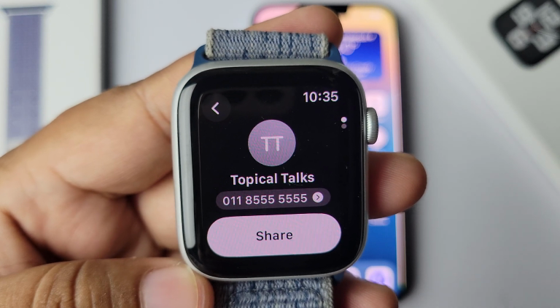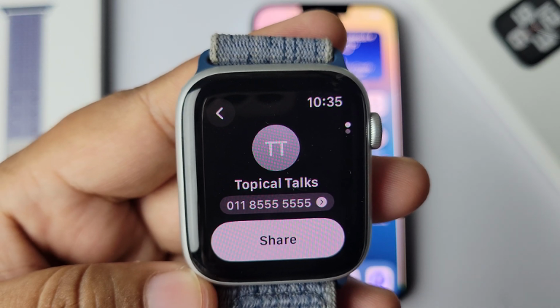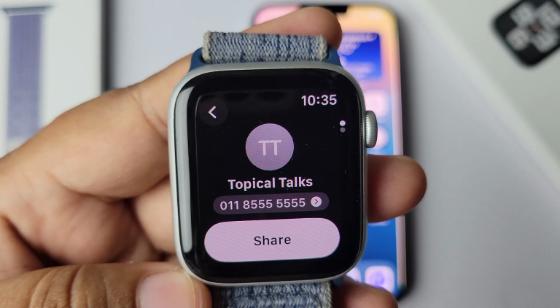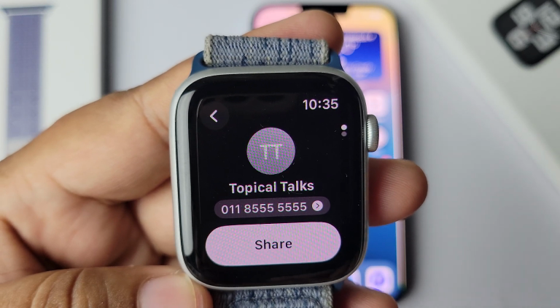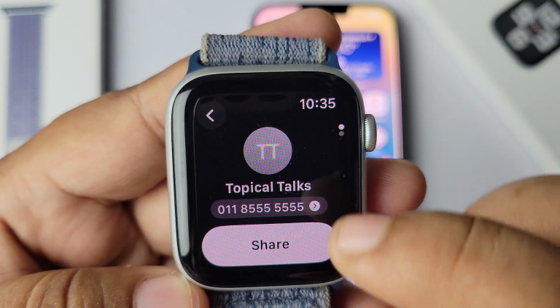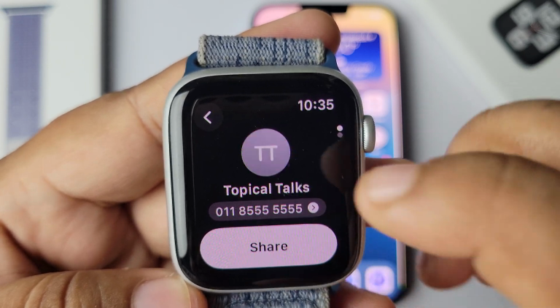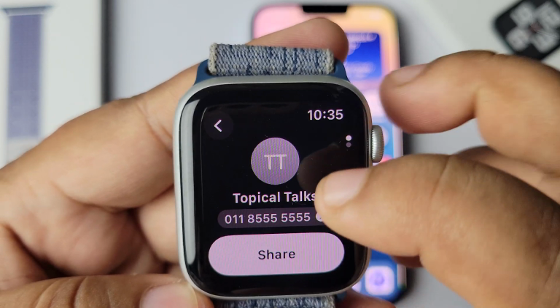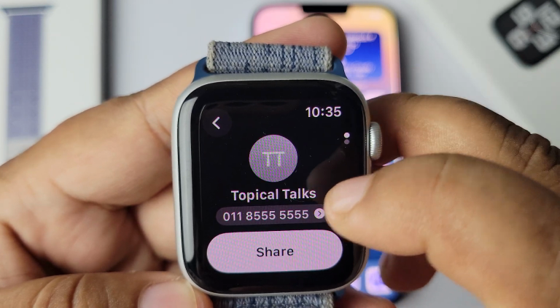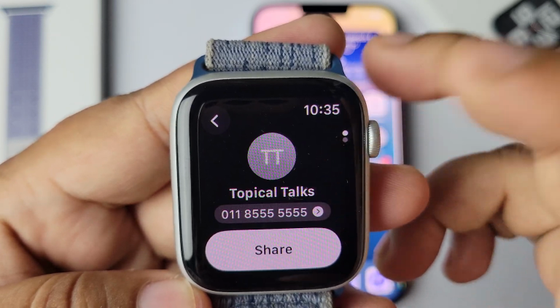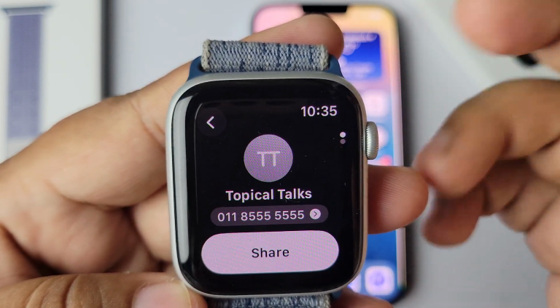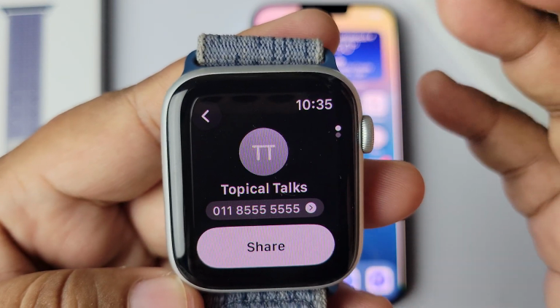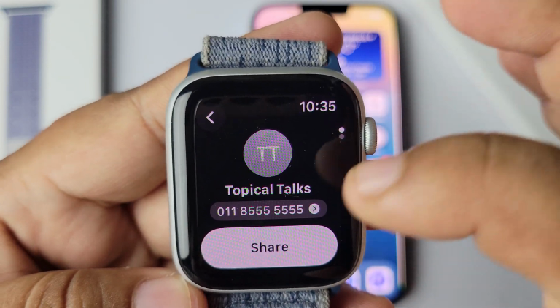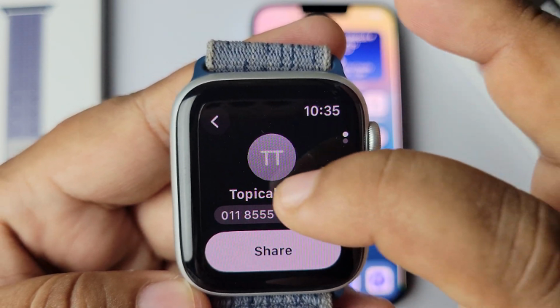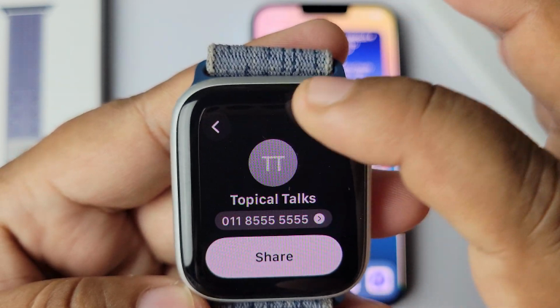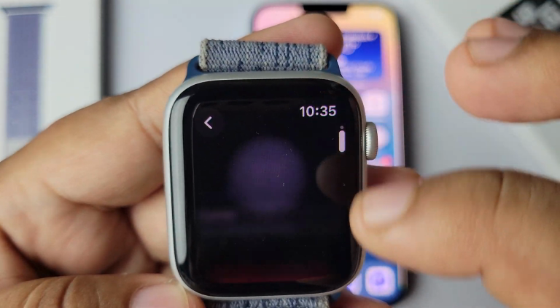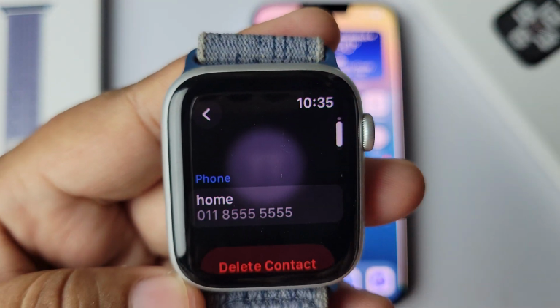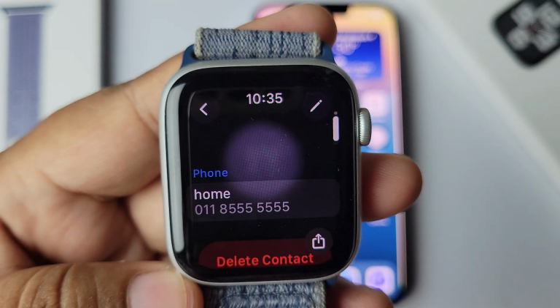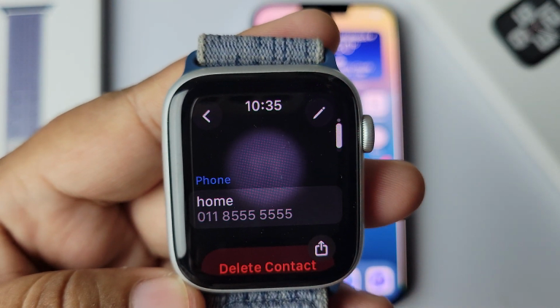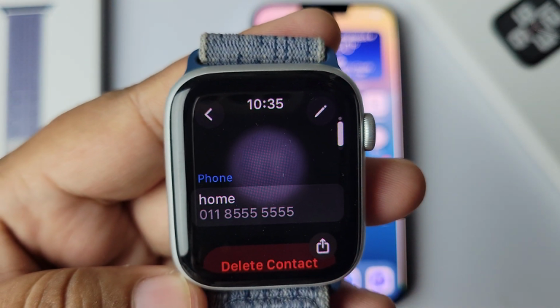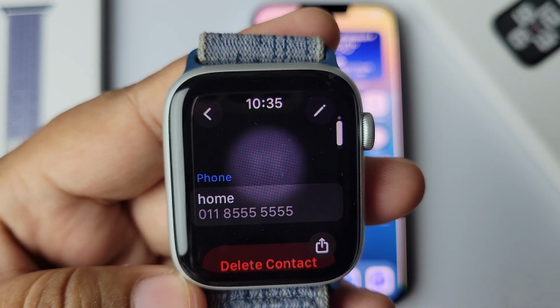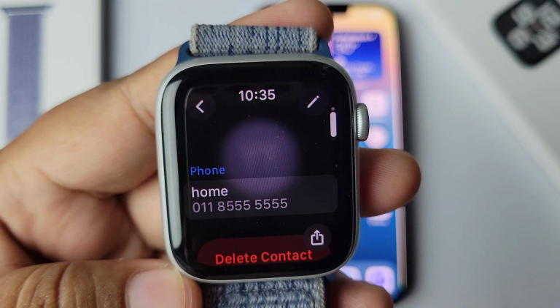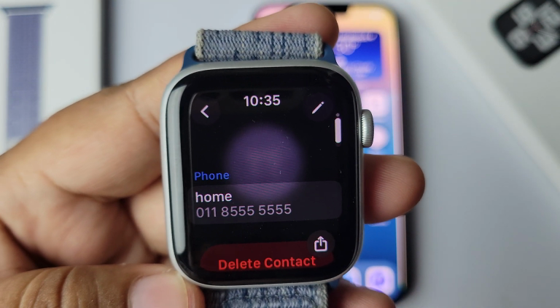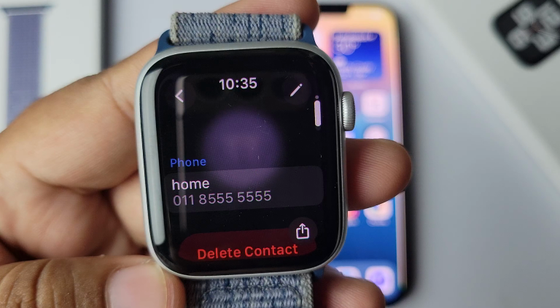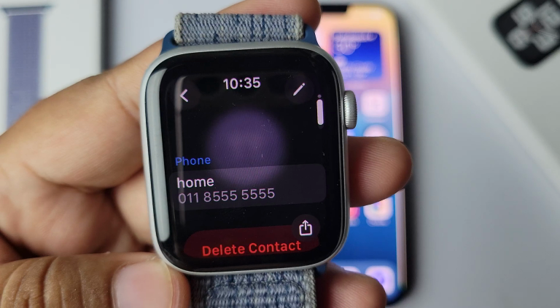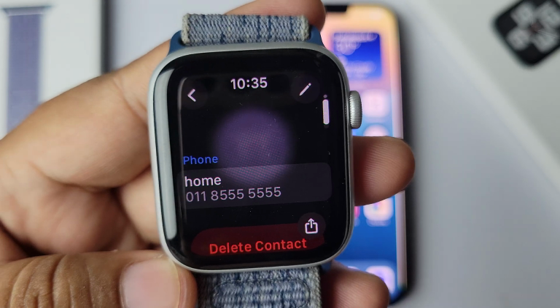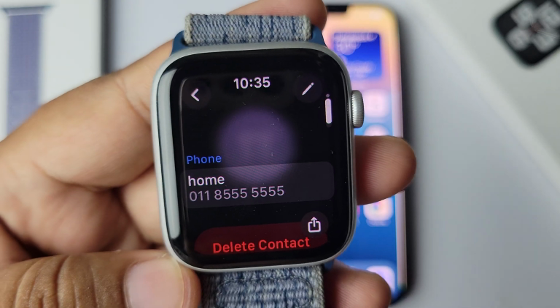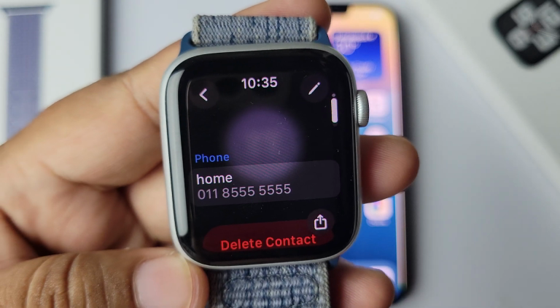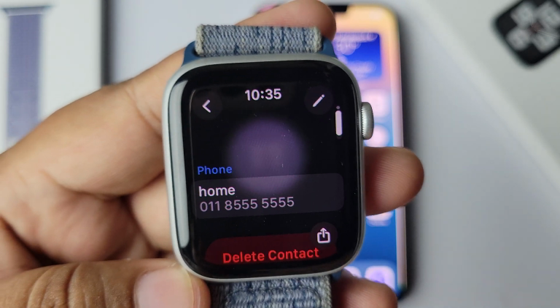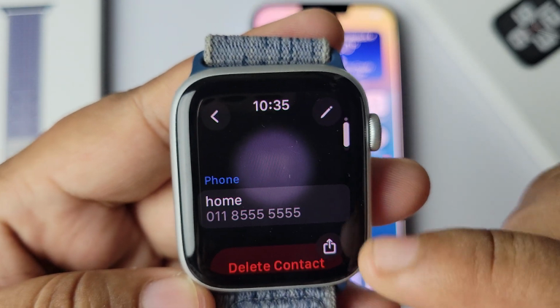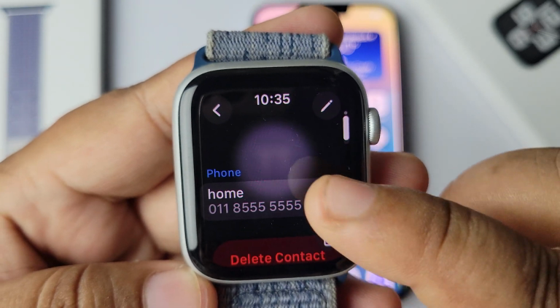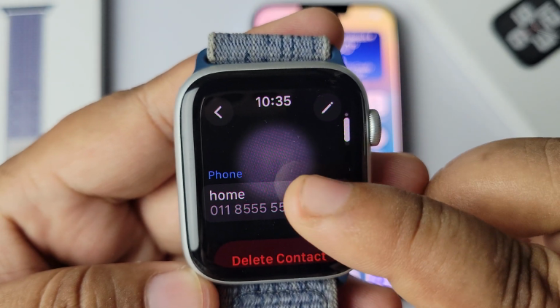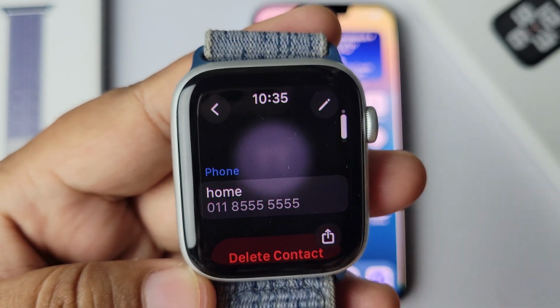Or you can just scroll down here like this, and here you also get your phone number.